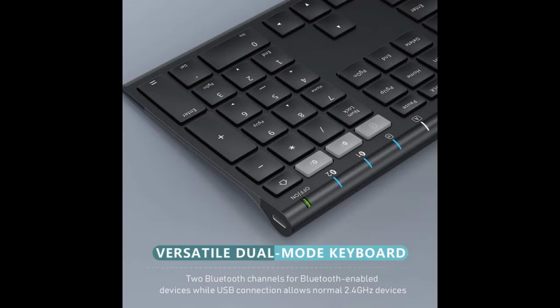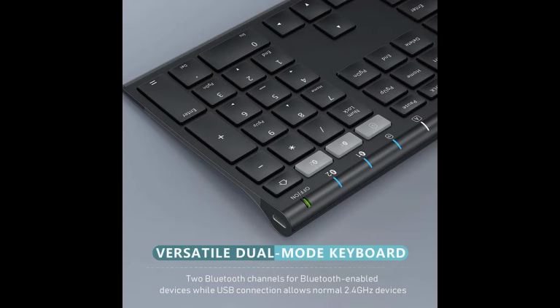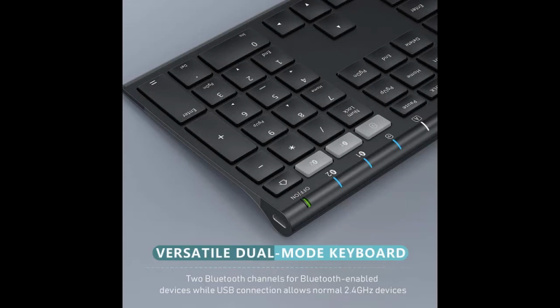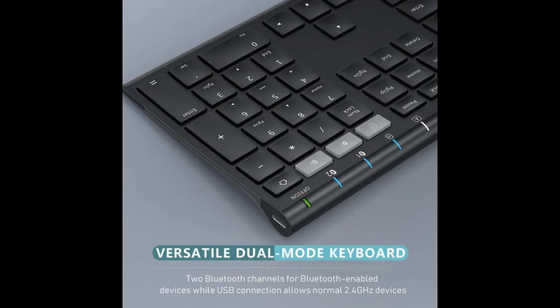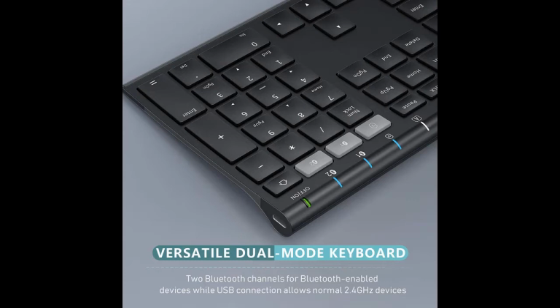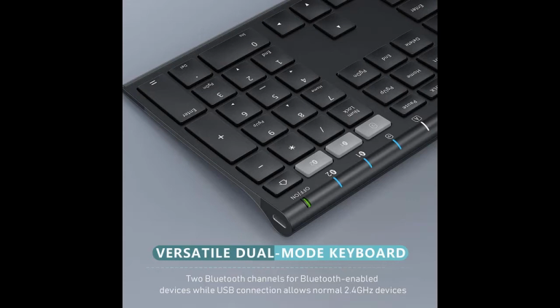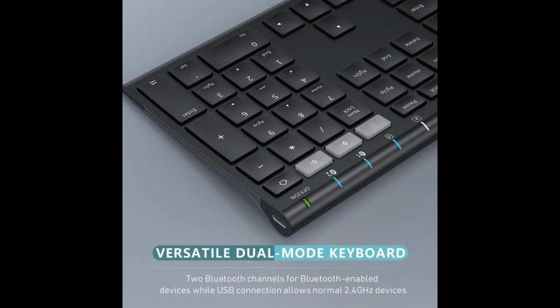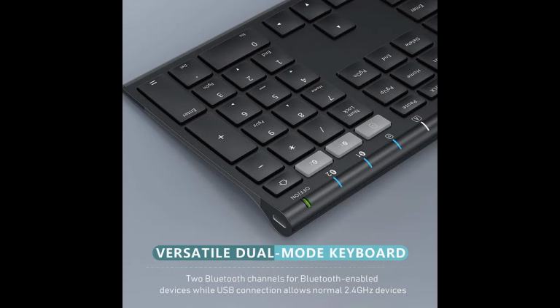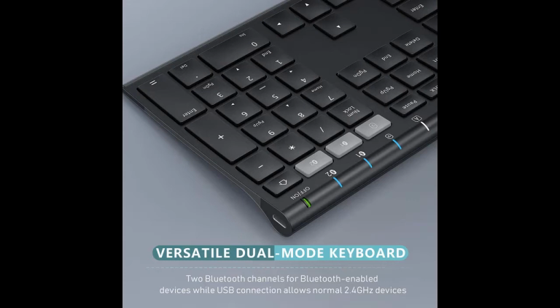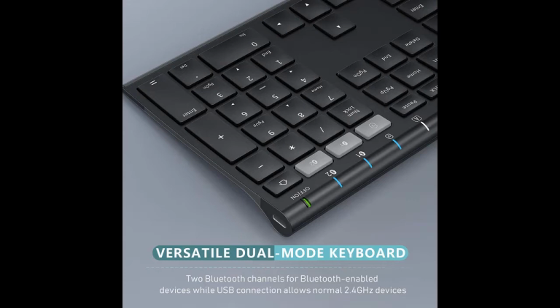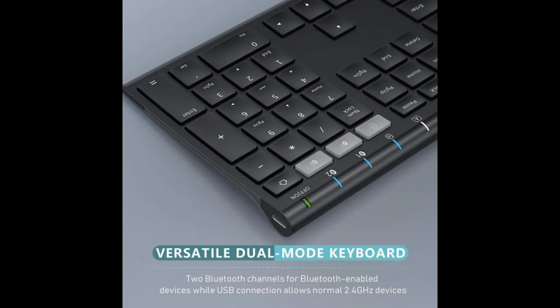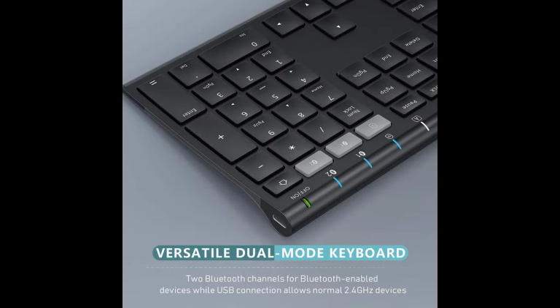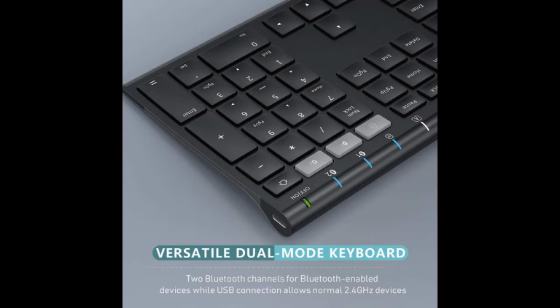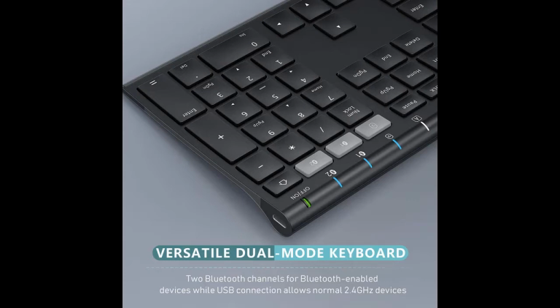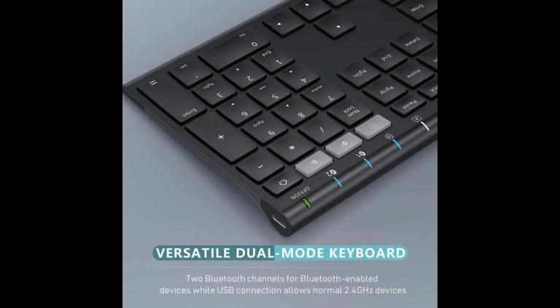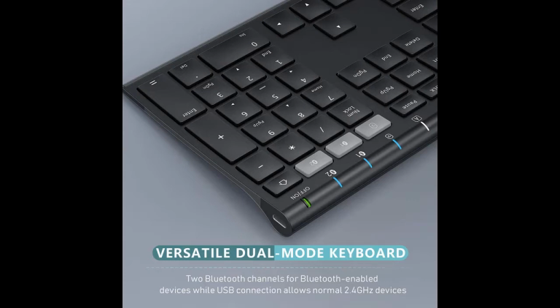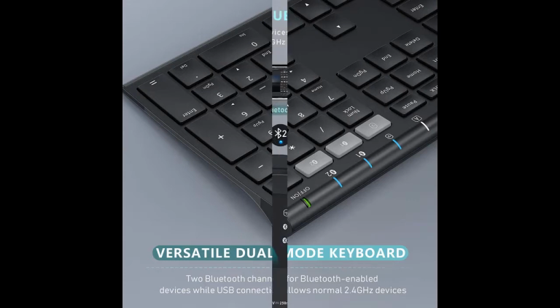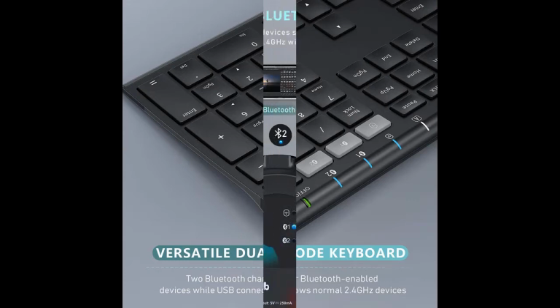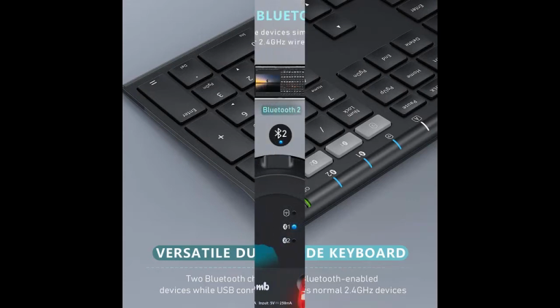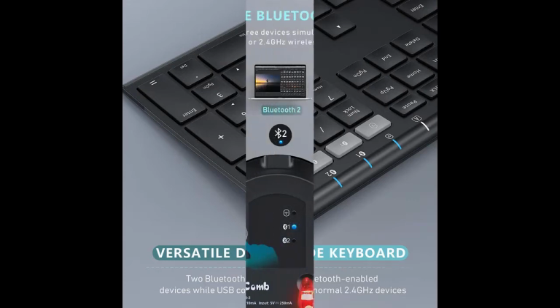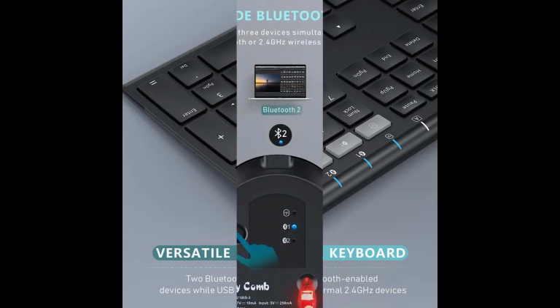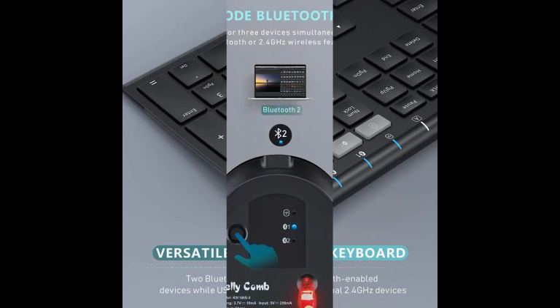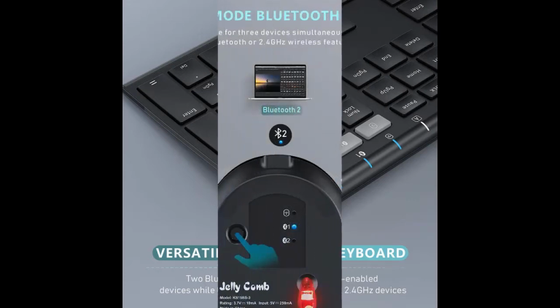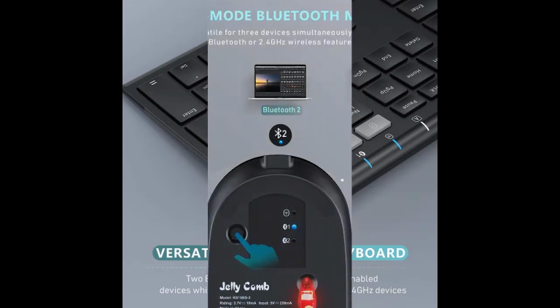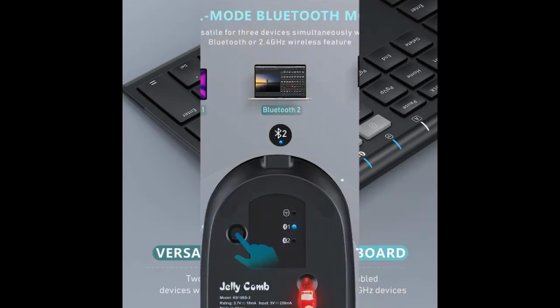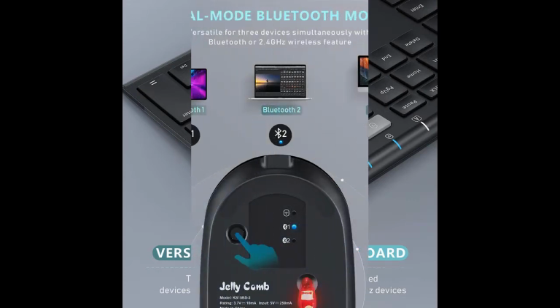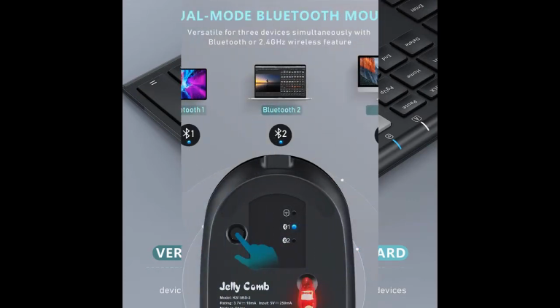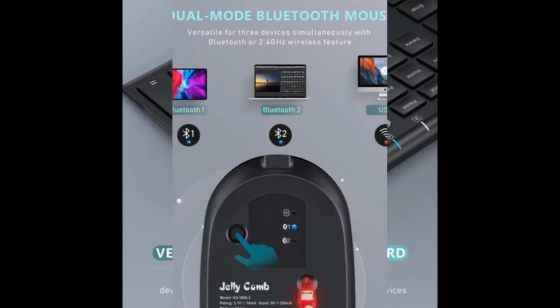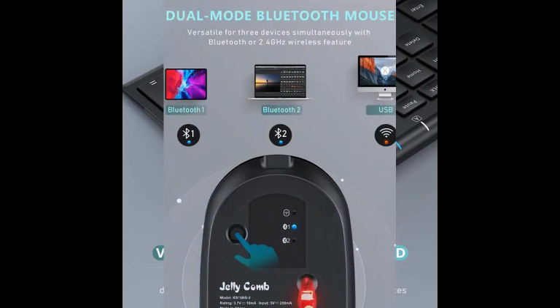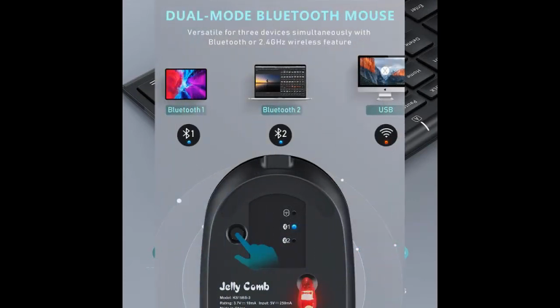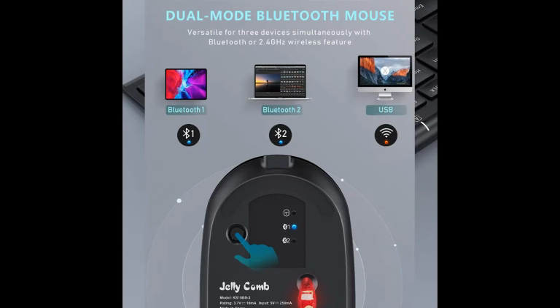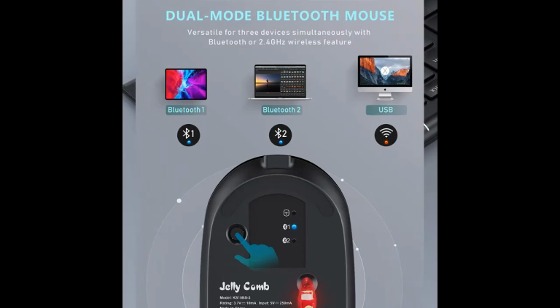Slim and professional design spruces up your workspace. Low profile keys offer quiet and comfortable typing.